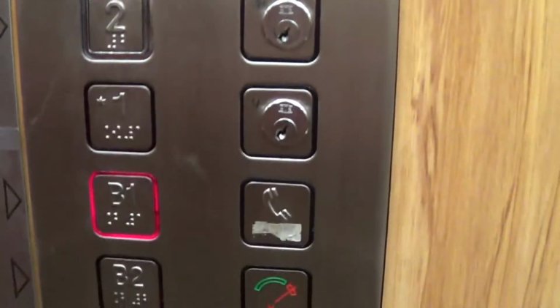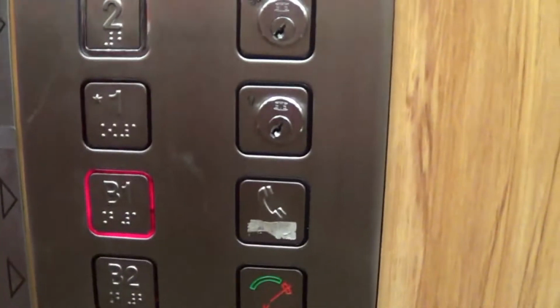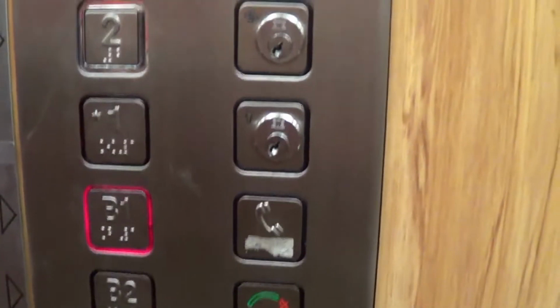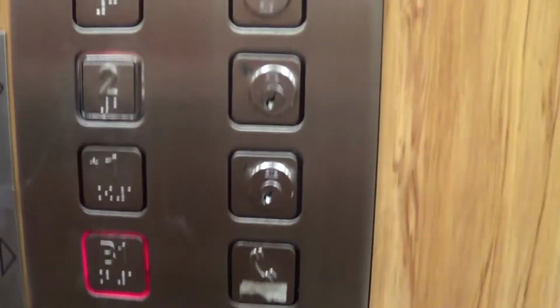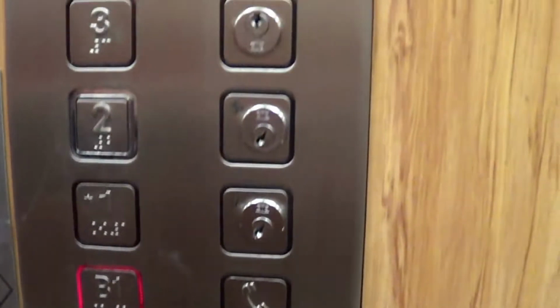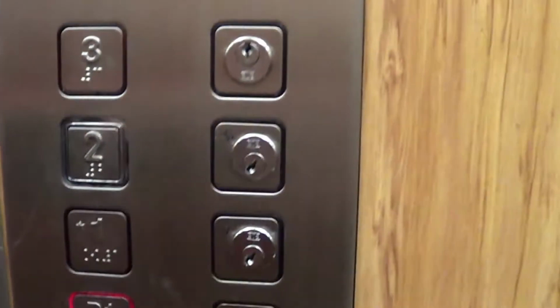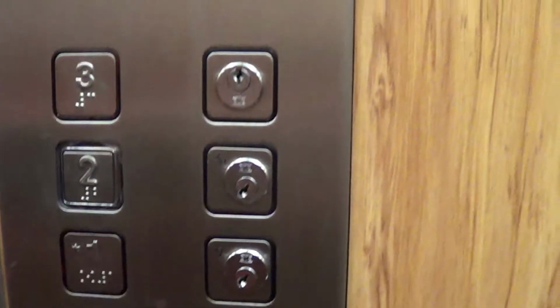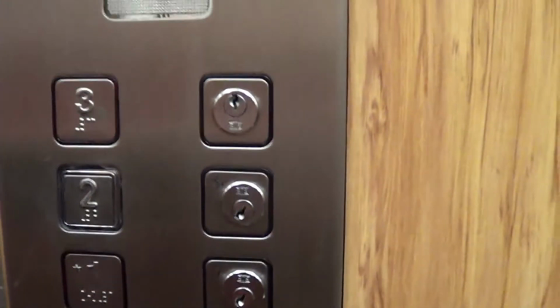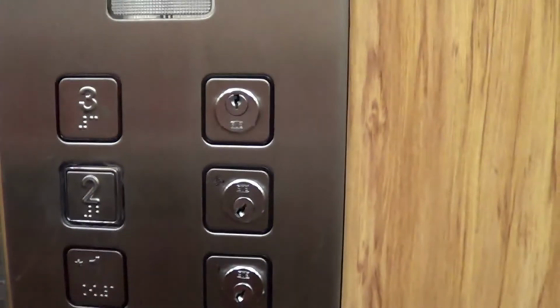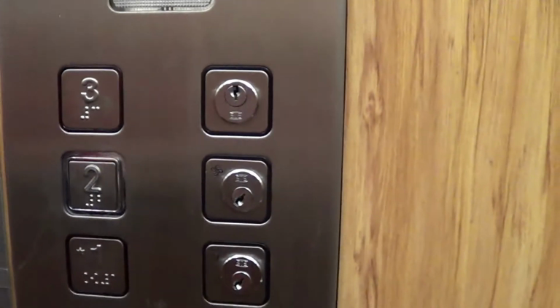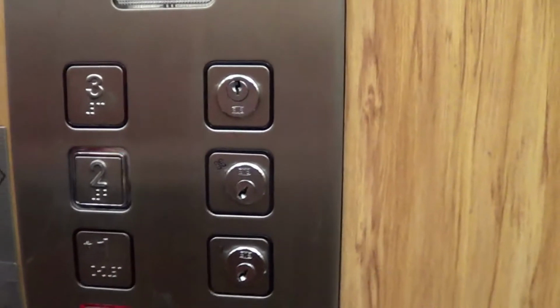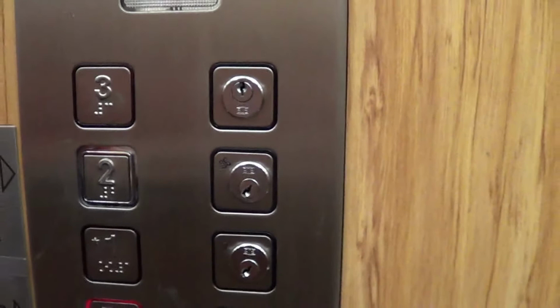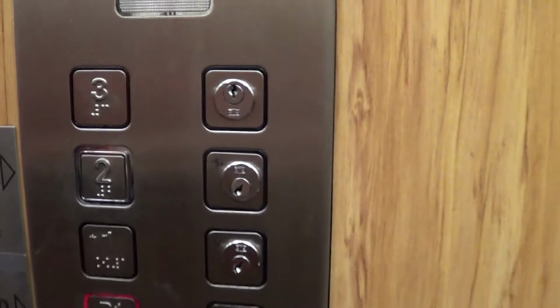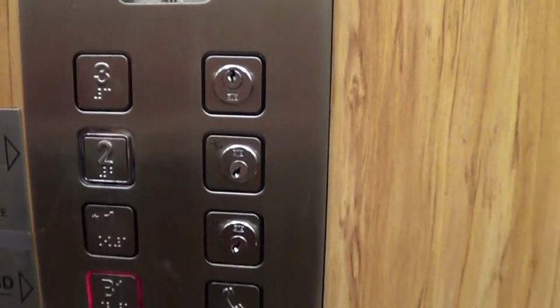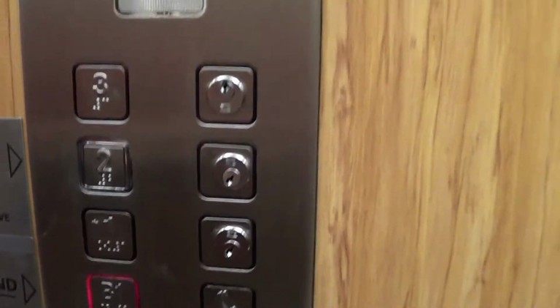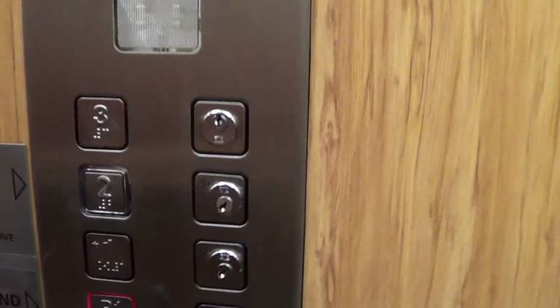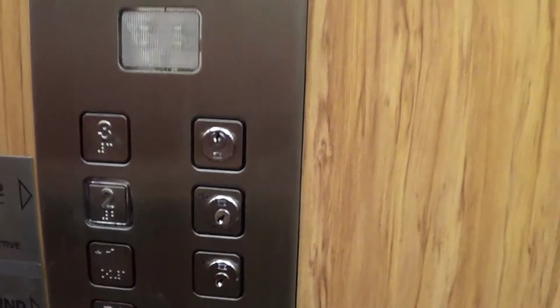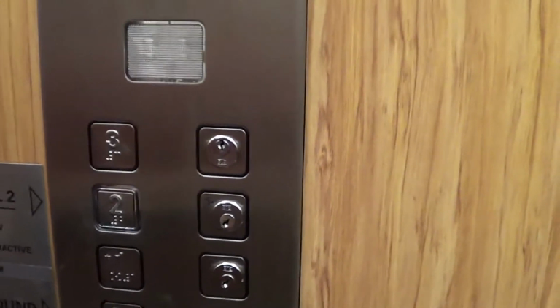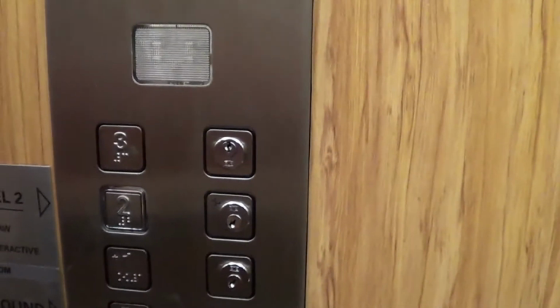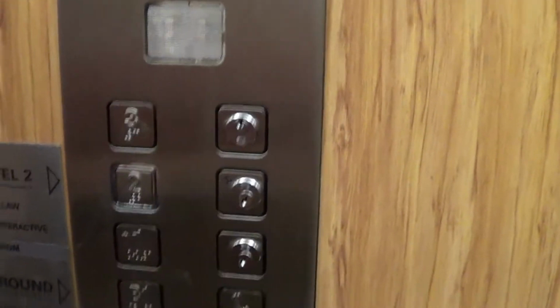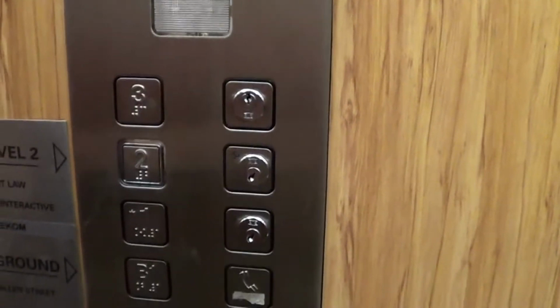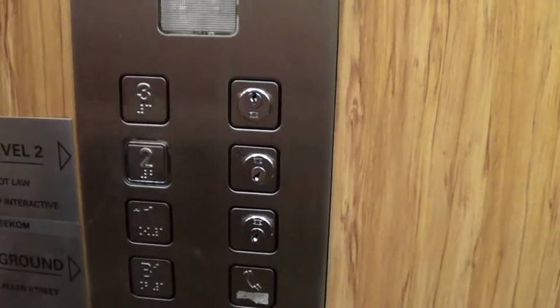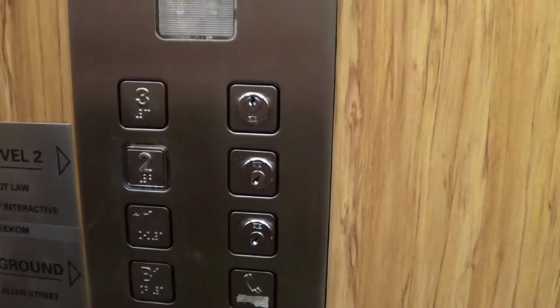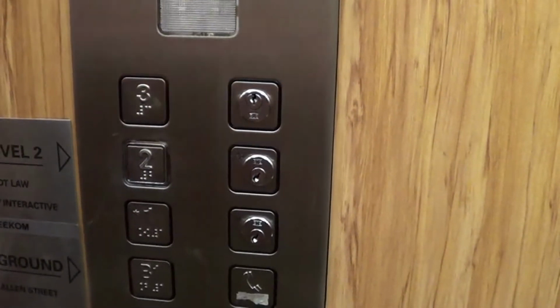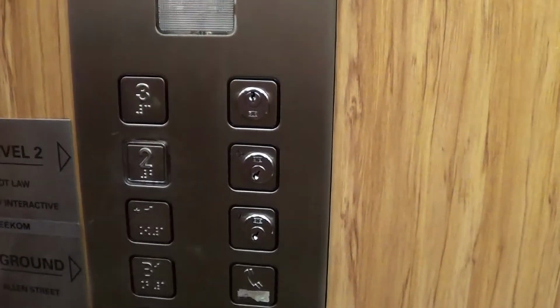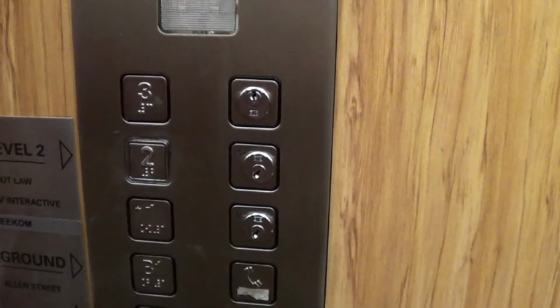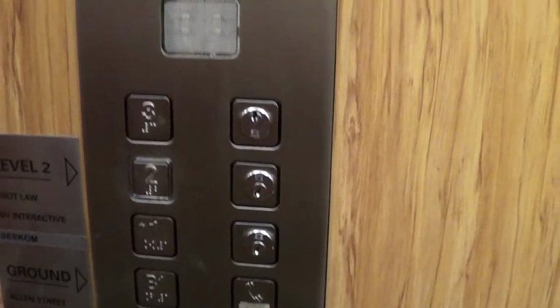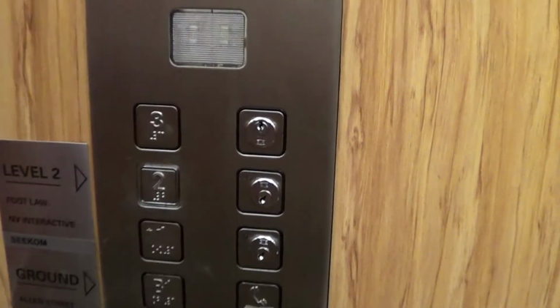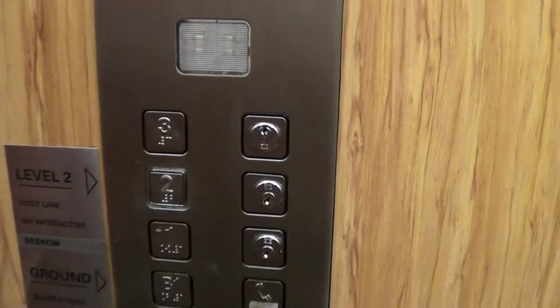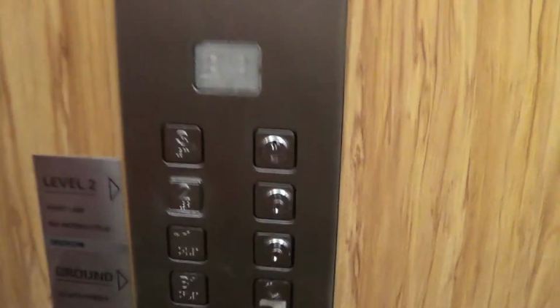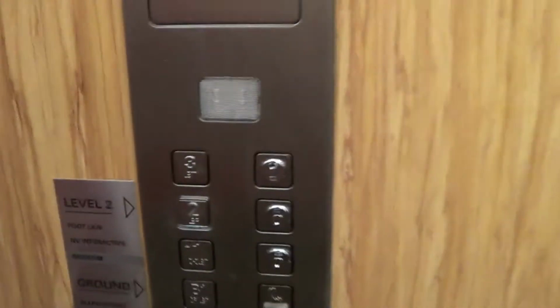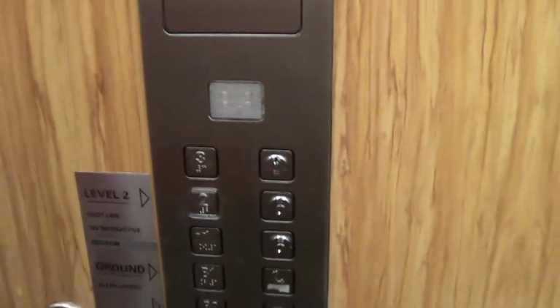By the way, that Dewhurst 2 has just been retrofitted in there. It's hydraulic.